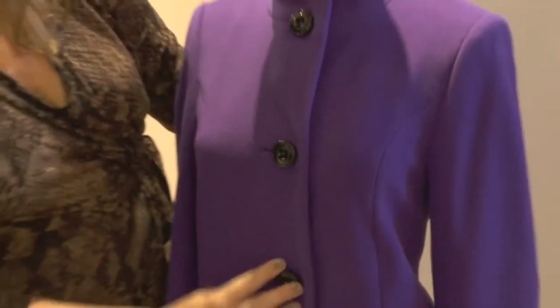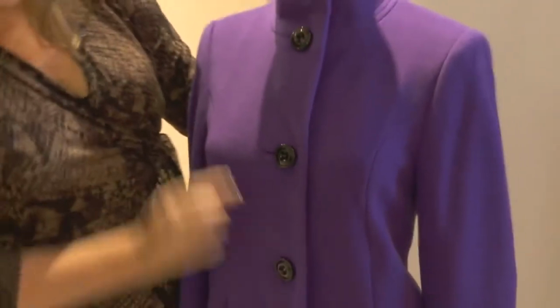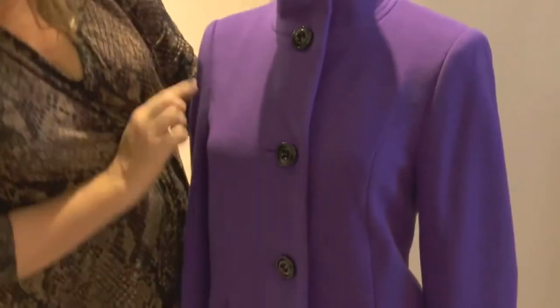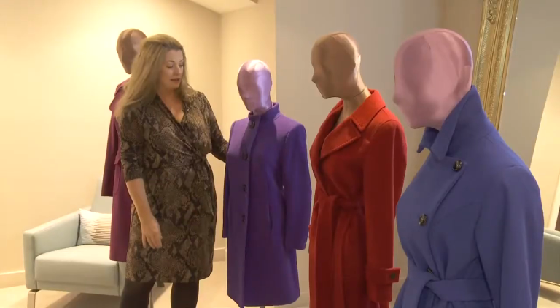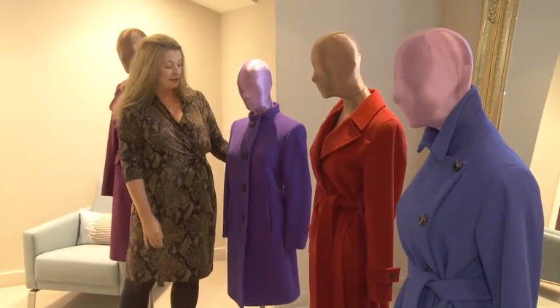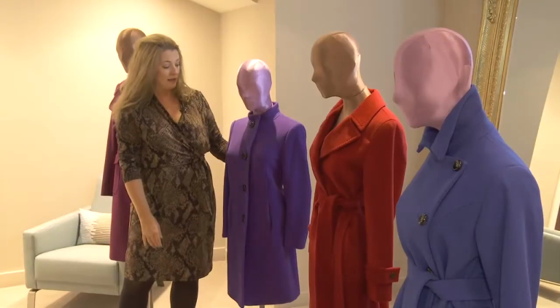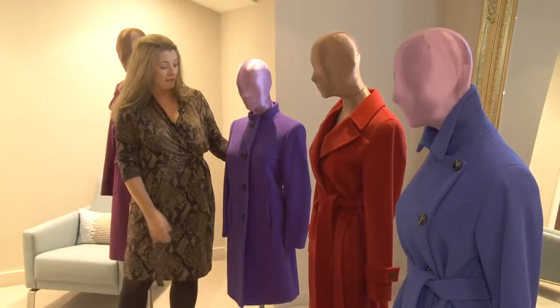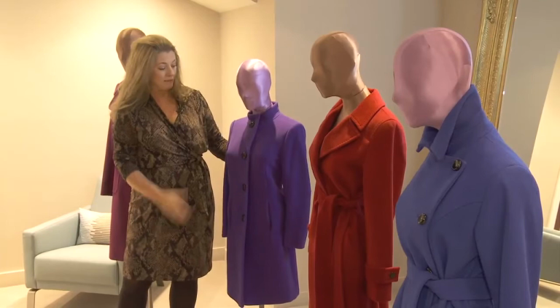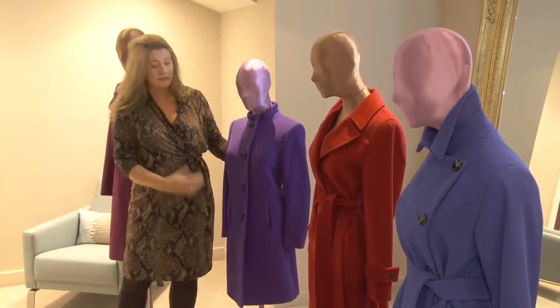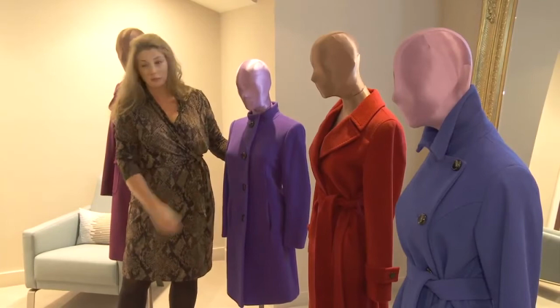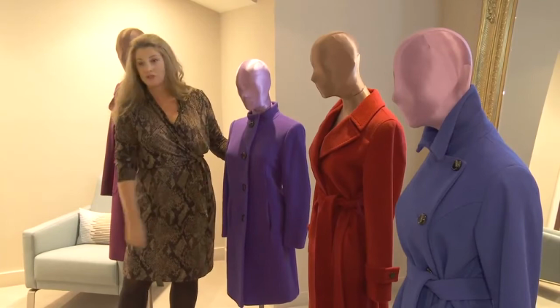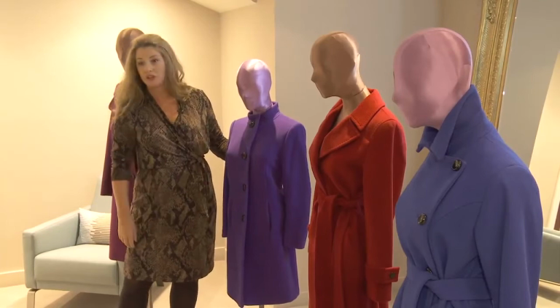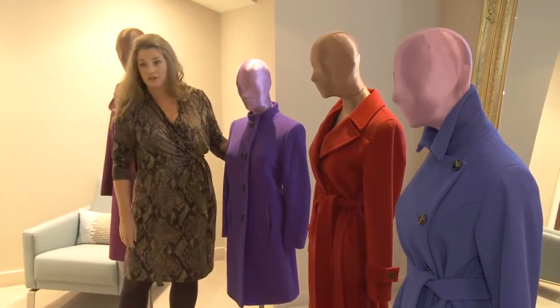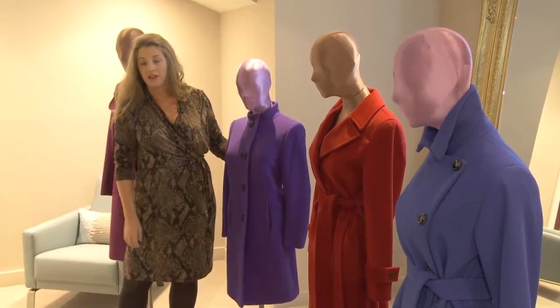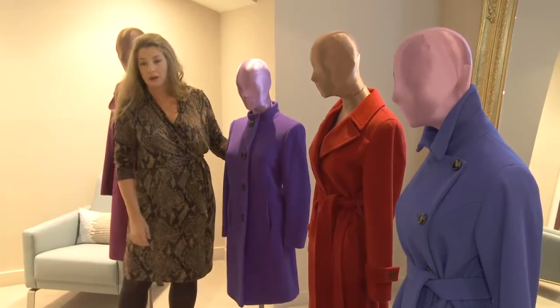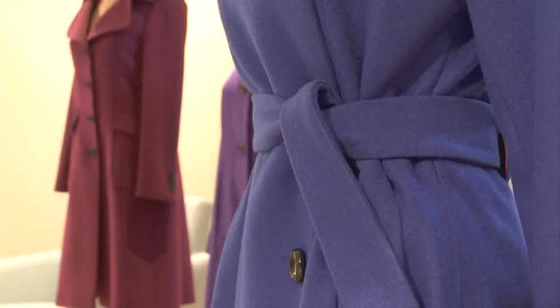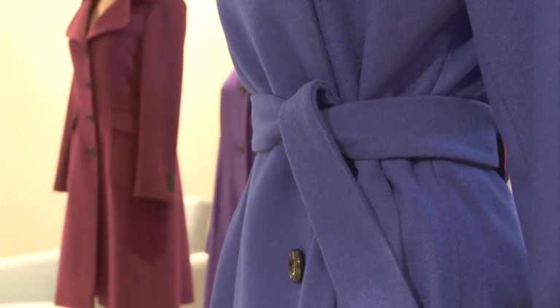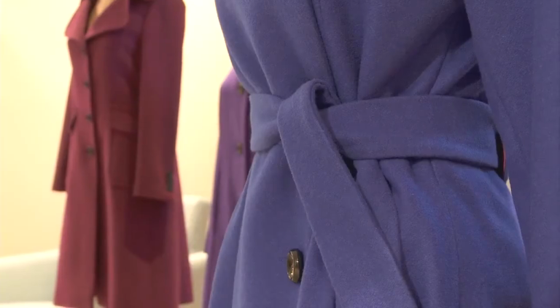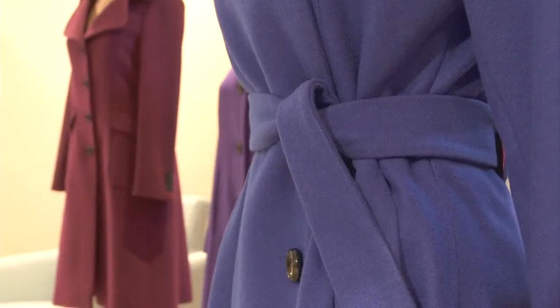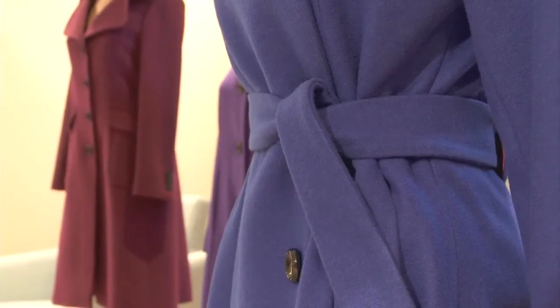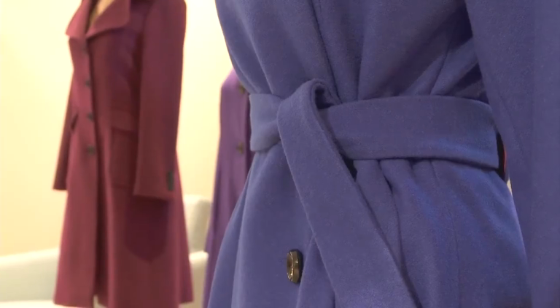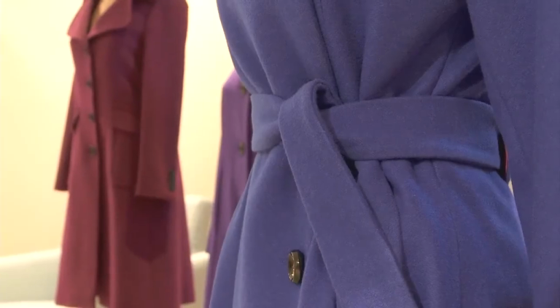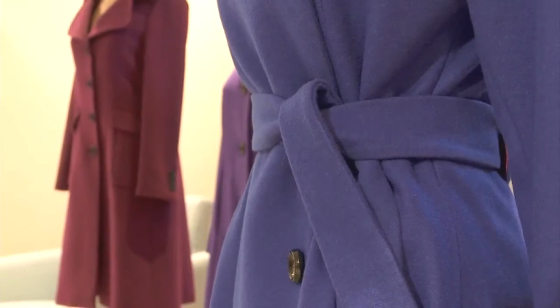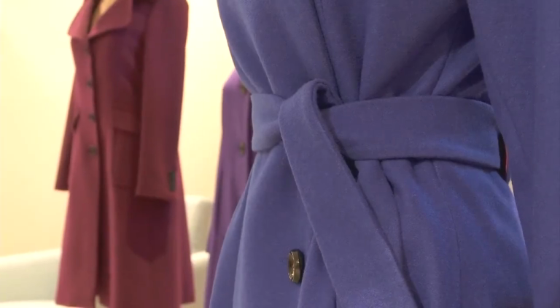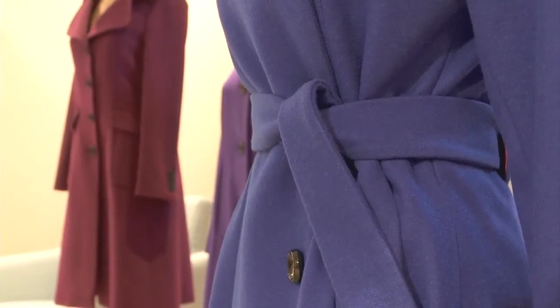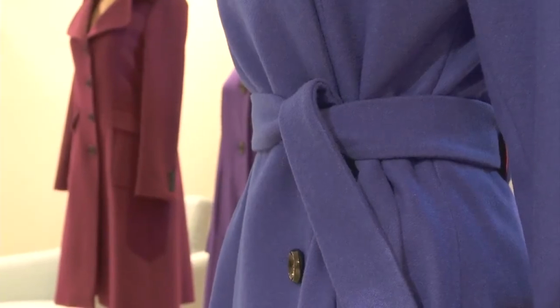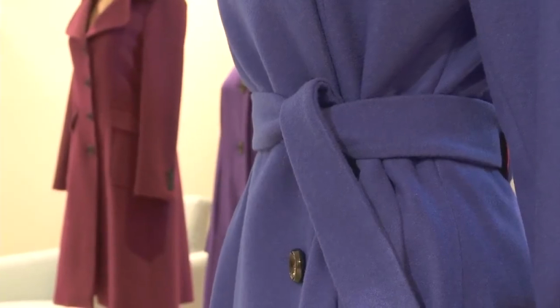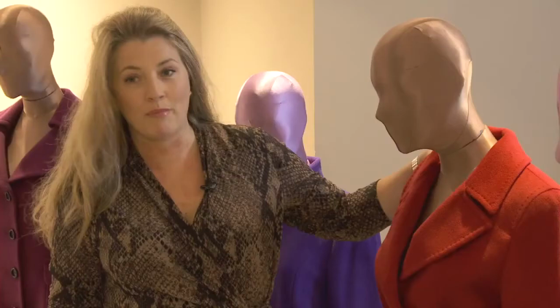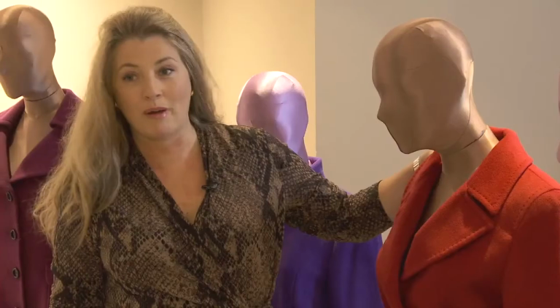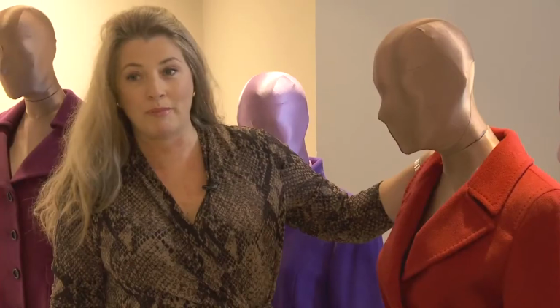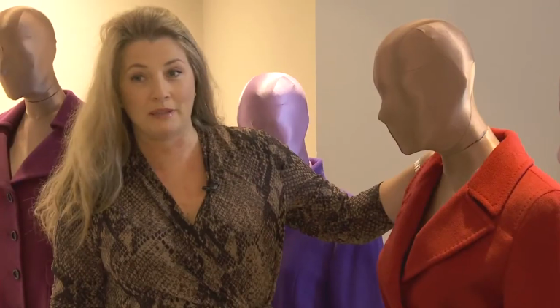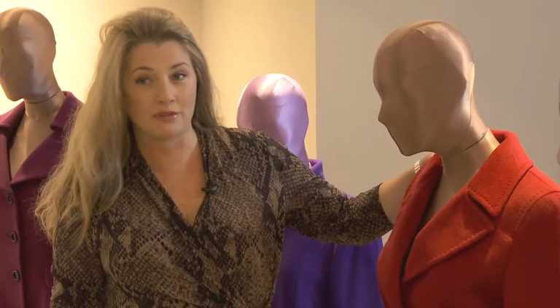This coat is very streamlined and very simple in shape, and it works really well on a petite frame.